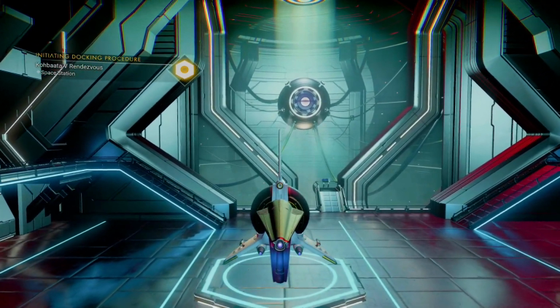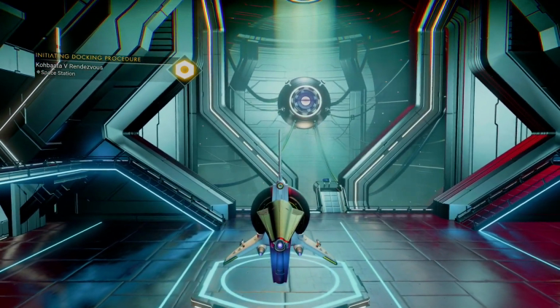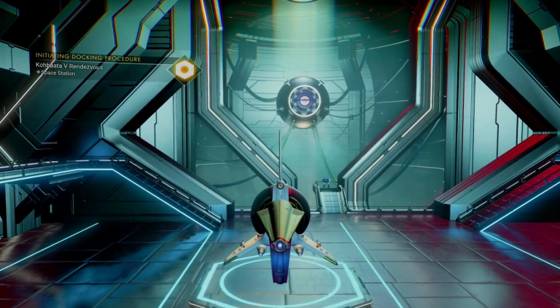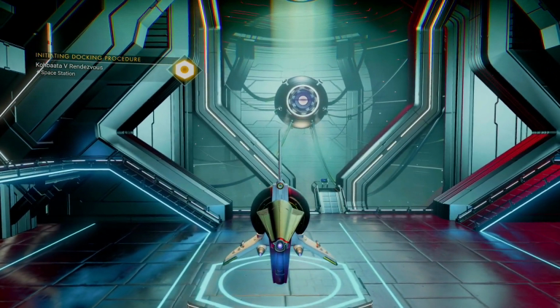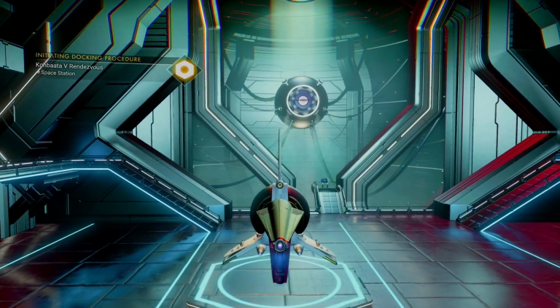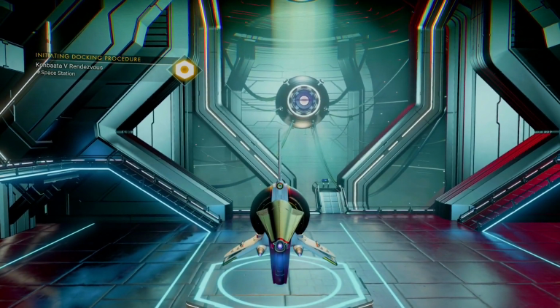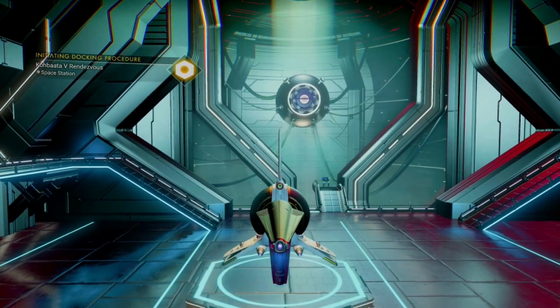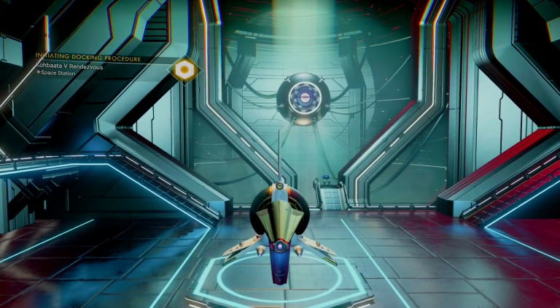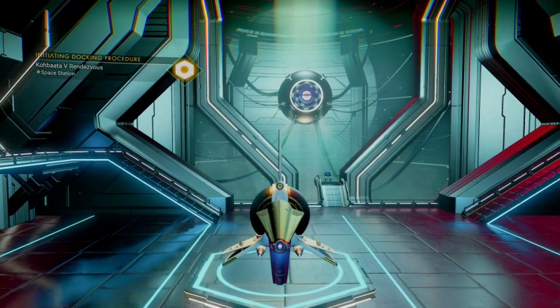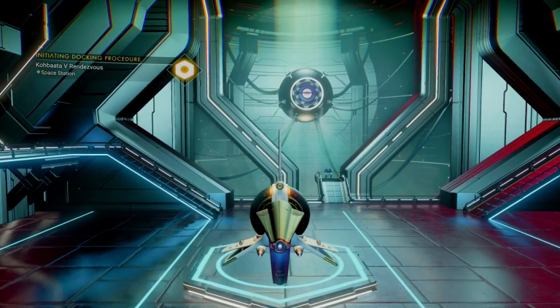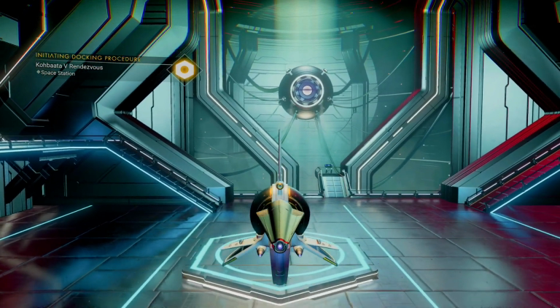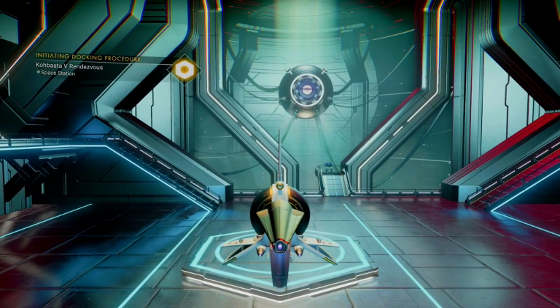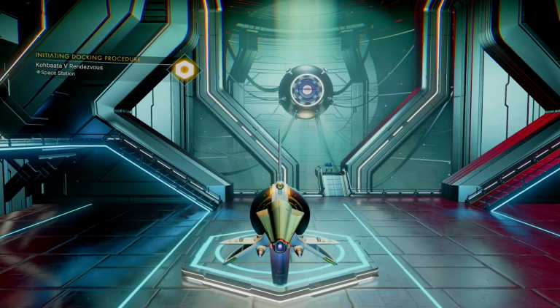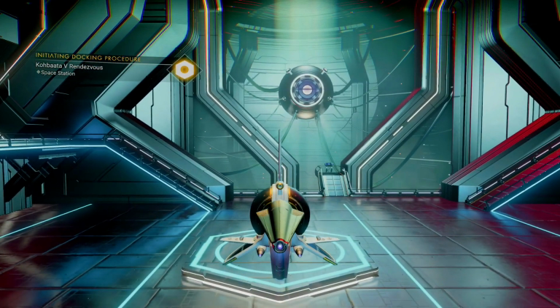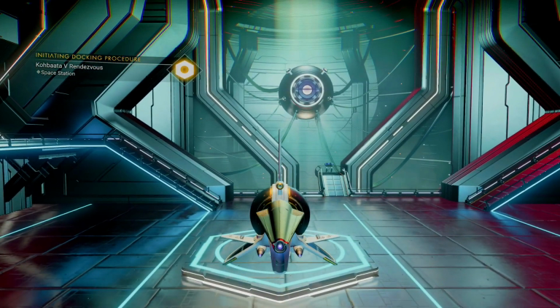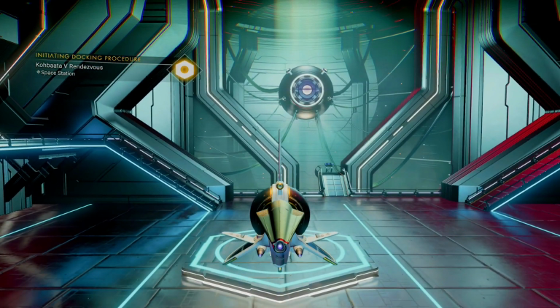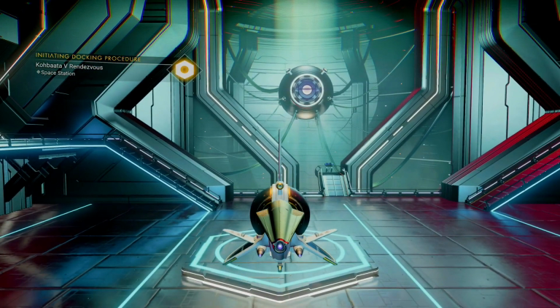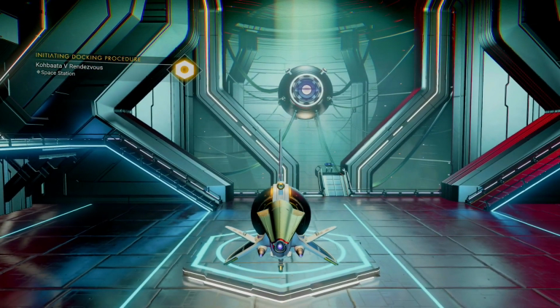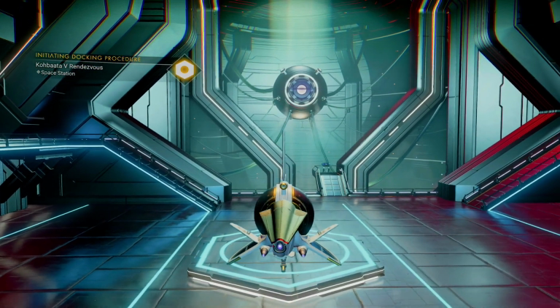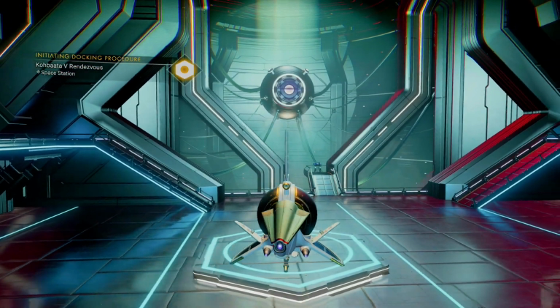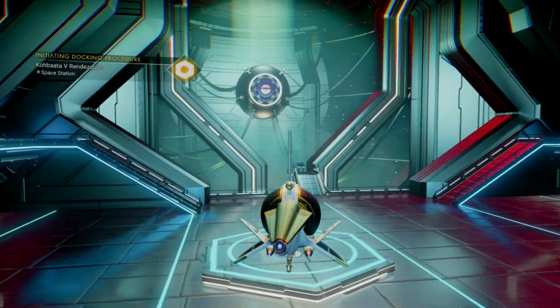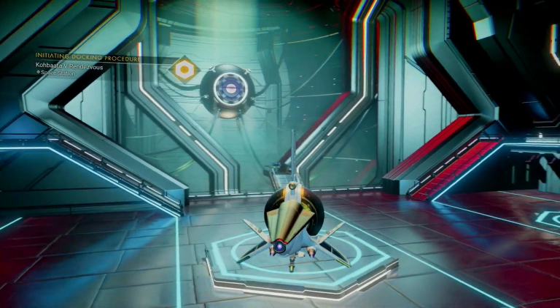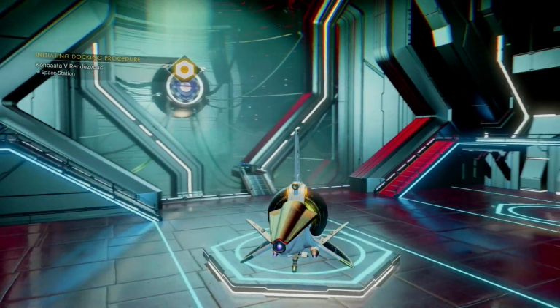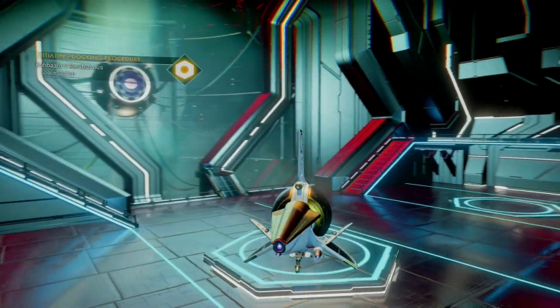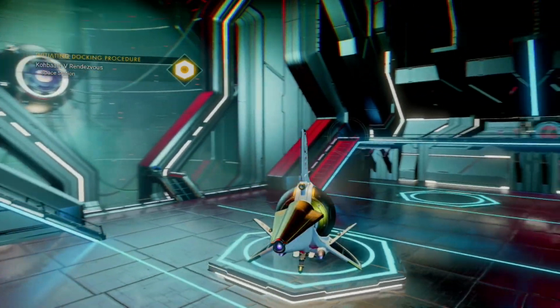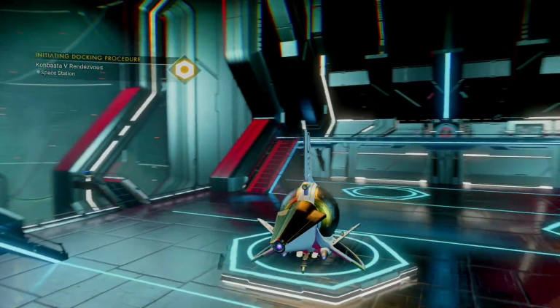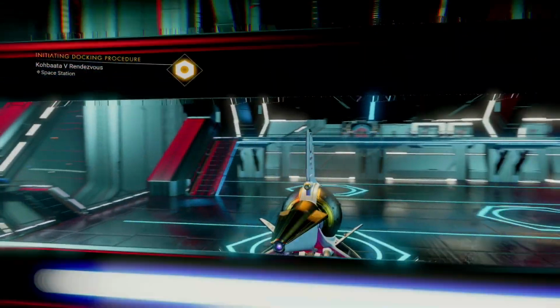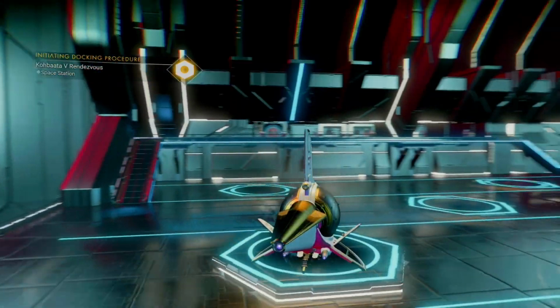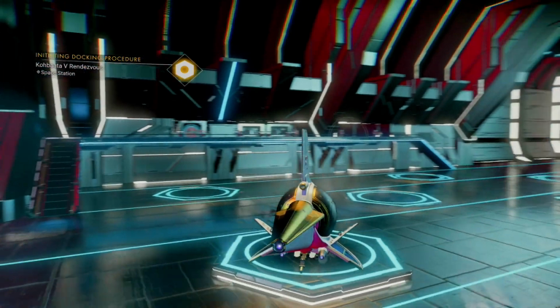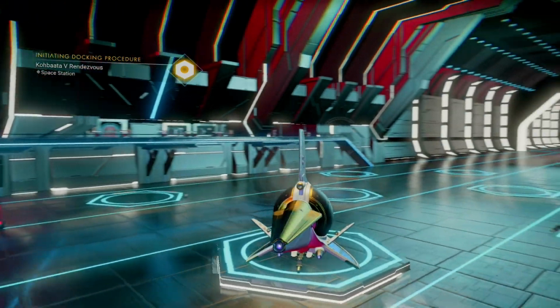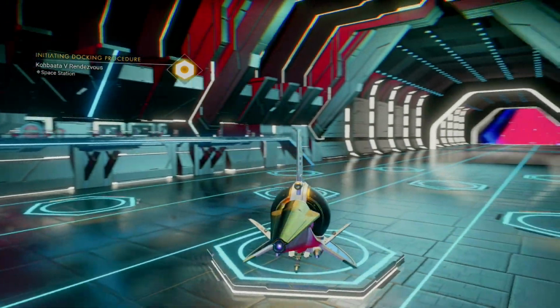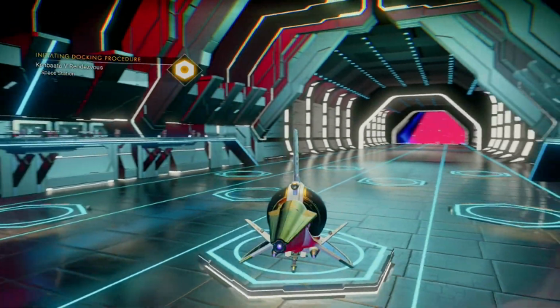When you arrive at the space station, get out of your starship to create an autosave and reload it.